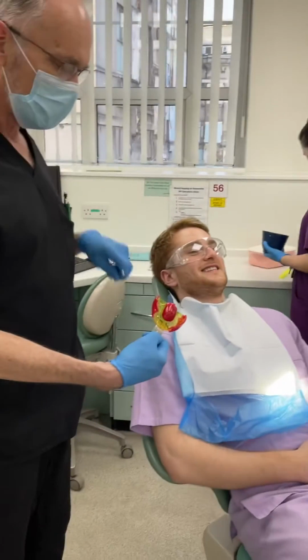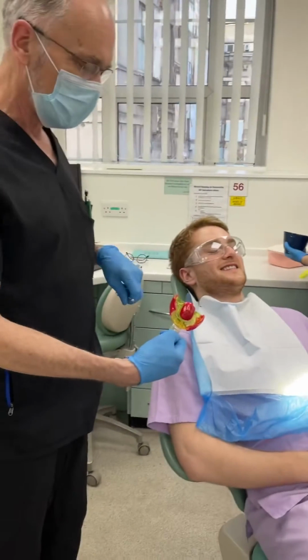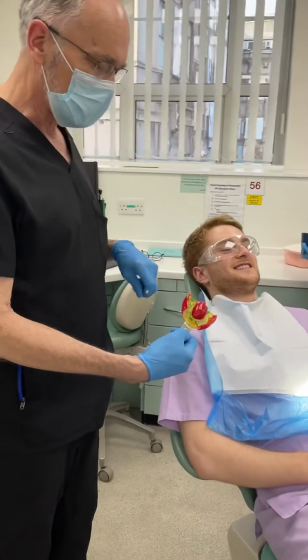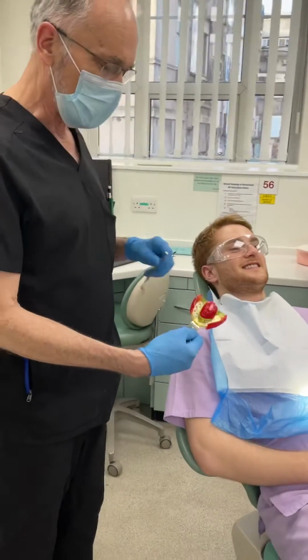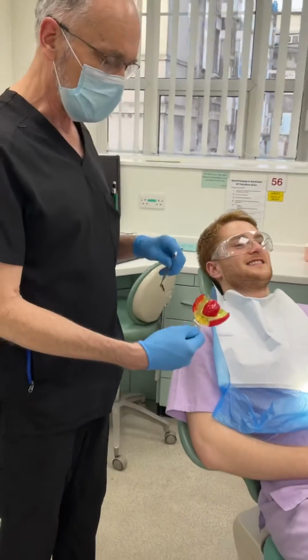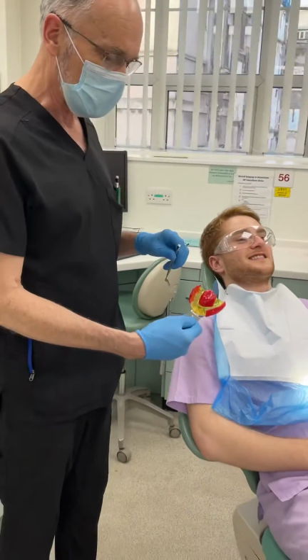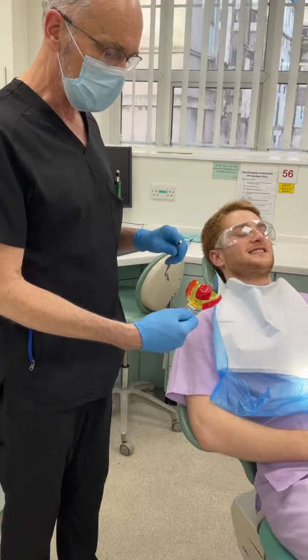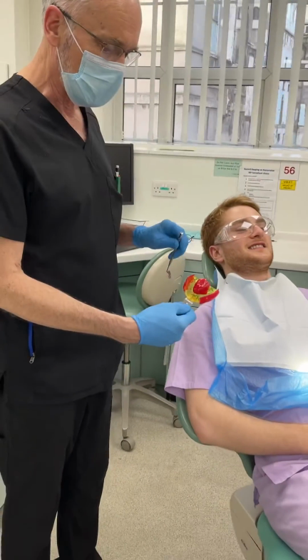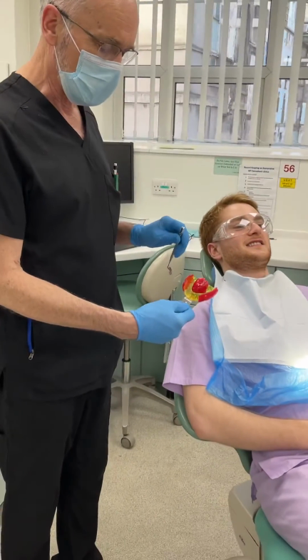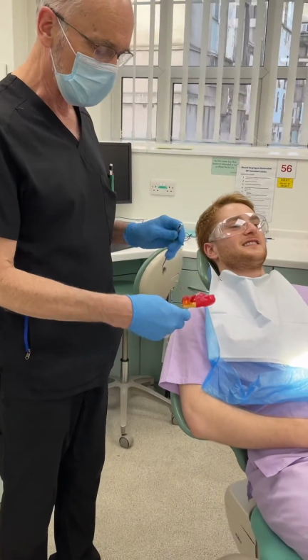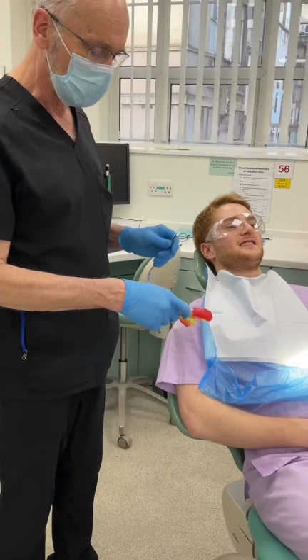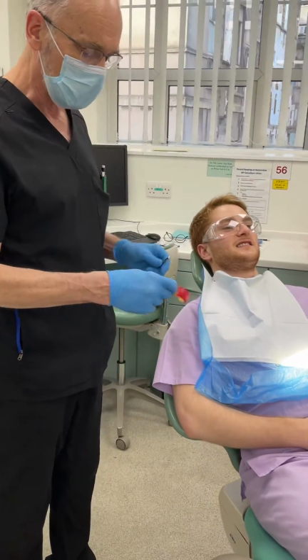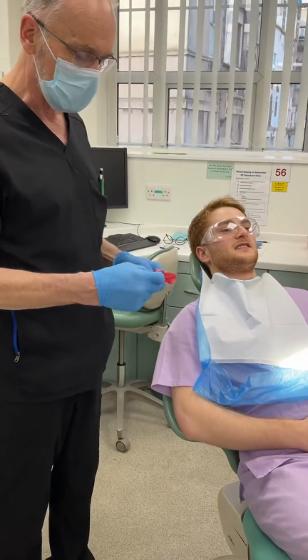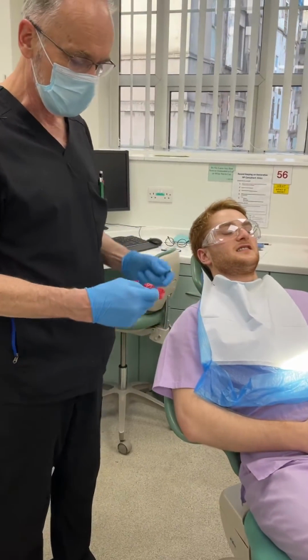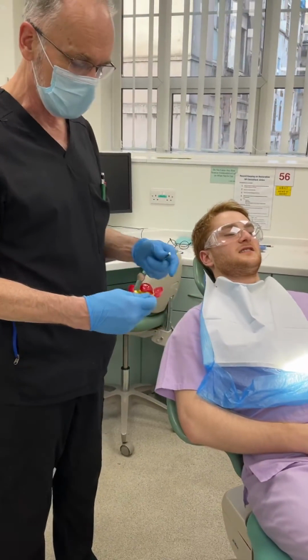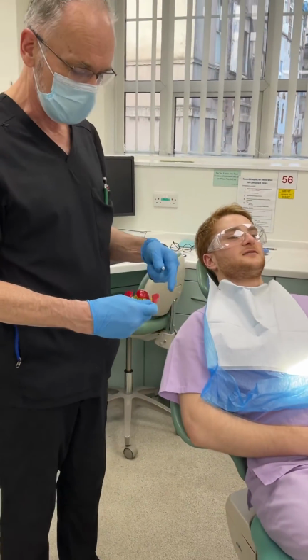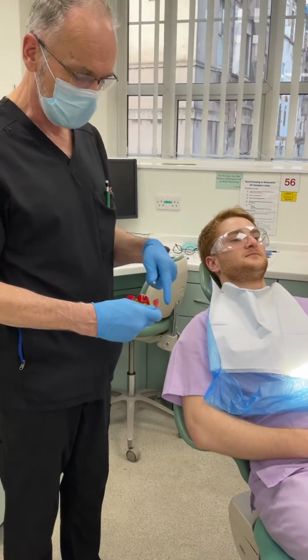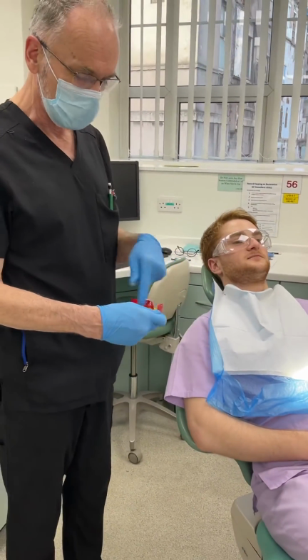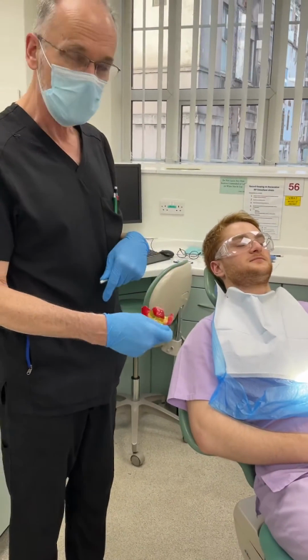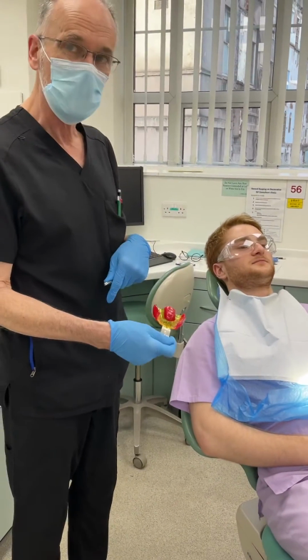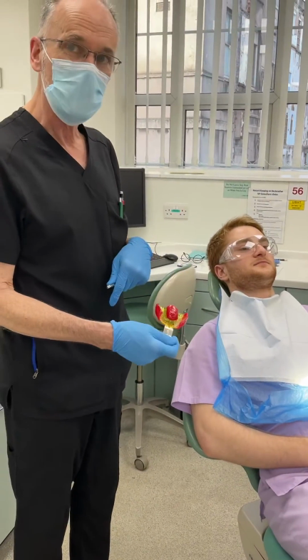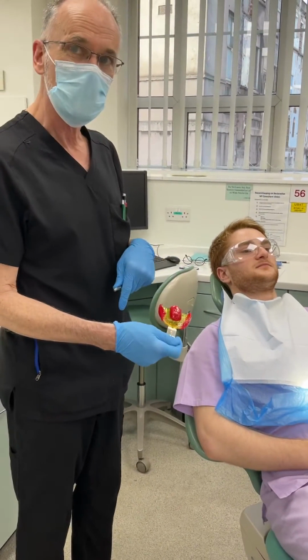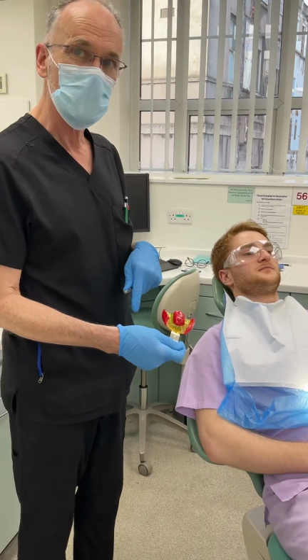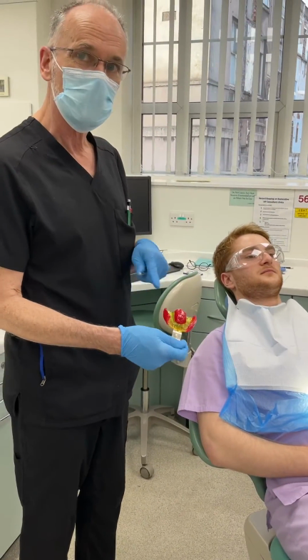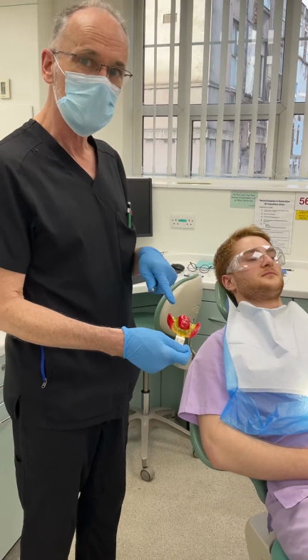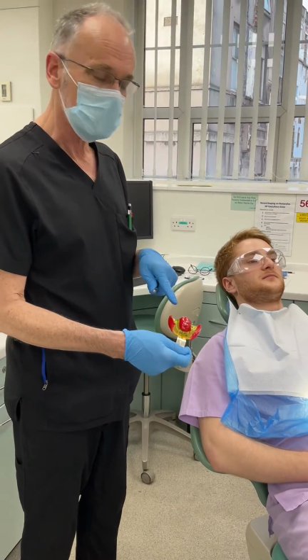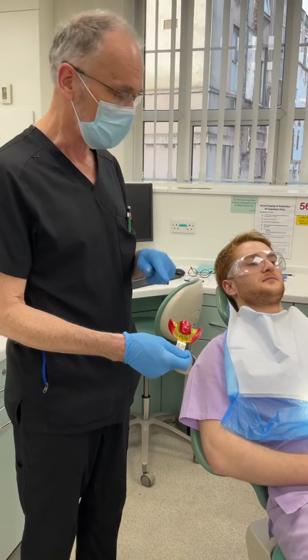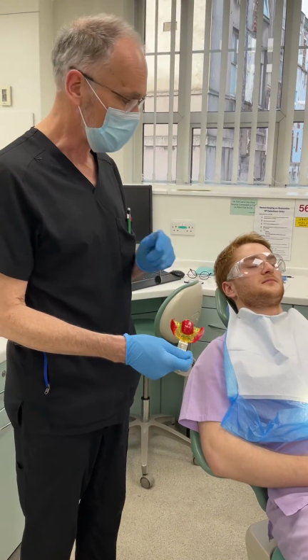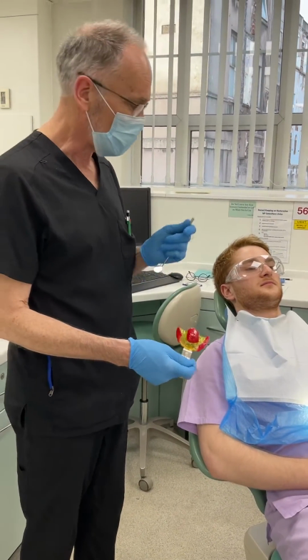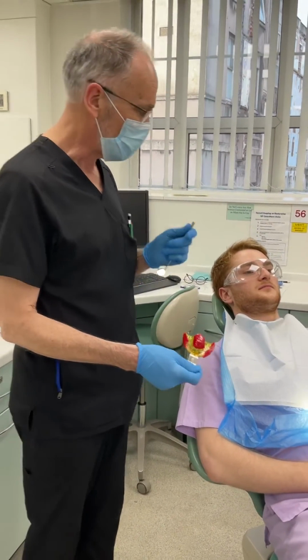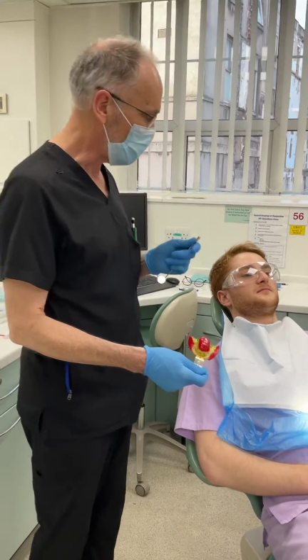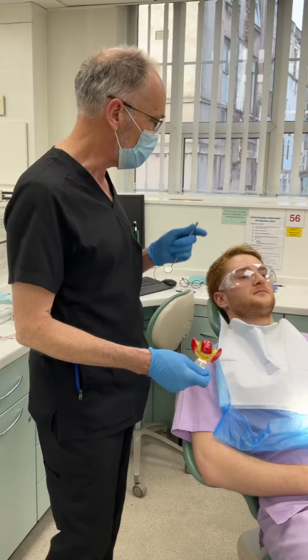So now we're going to take an impression which doesn't involve the labial aspect of these teeth. That's the whole point of this.